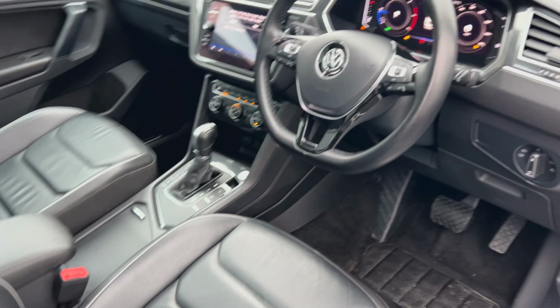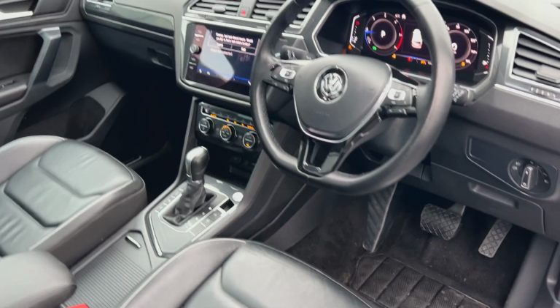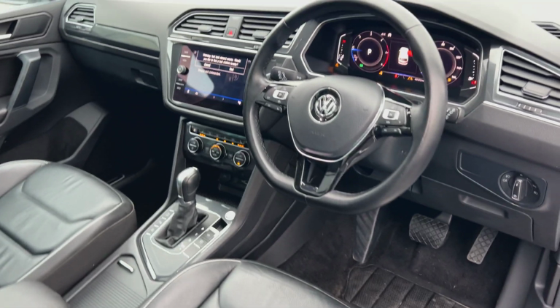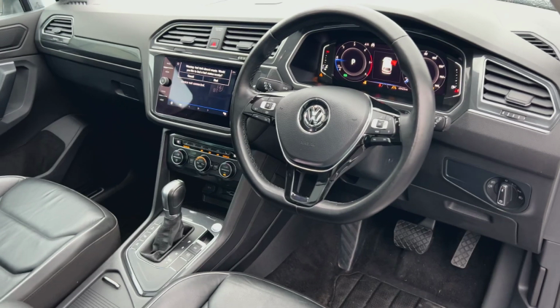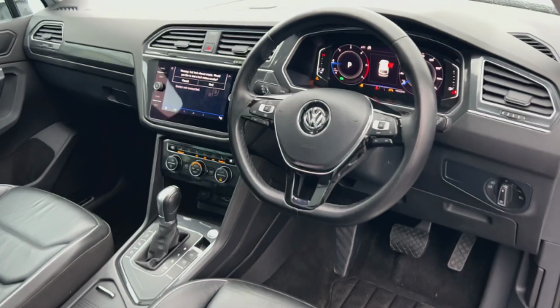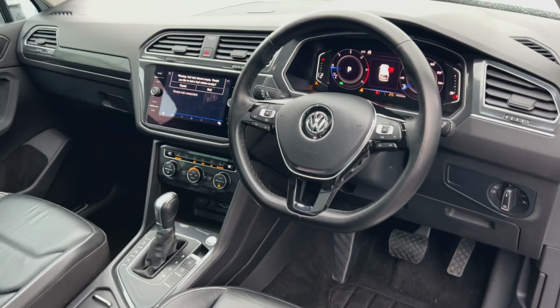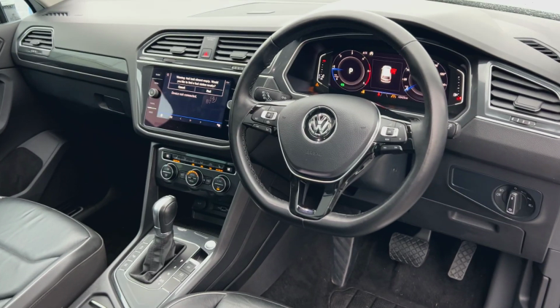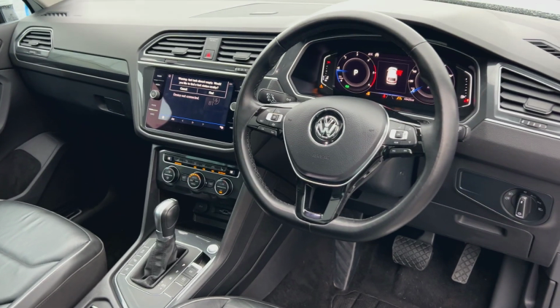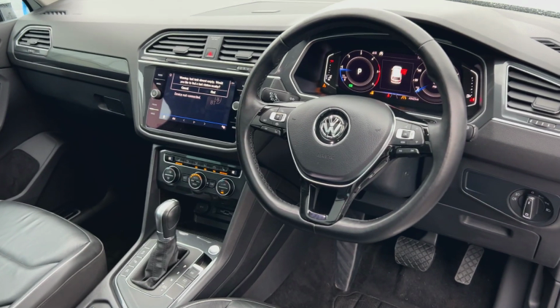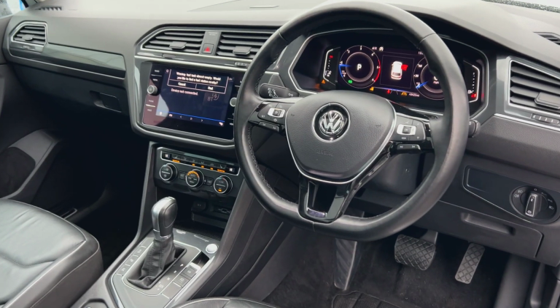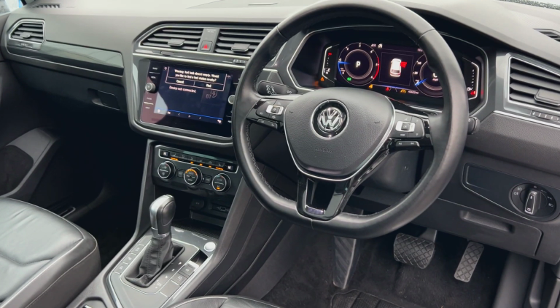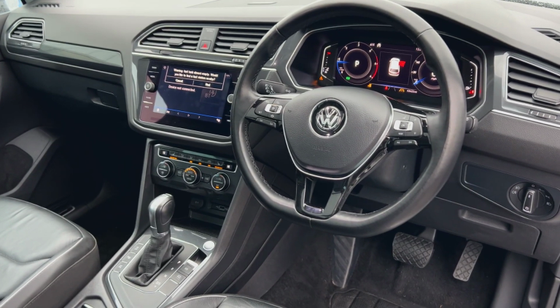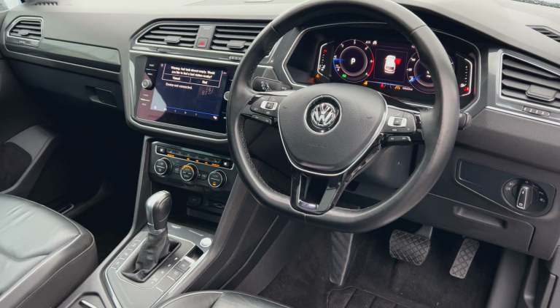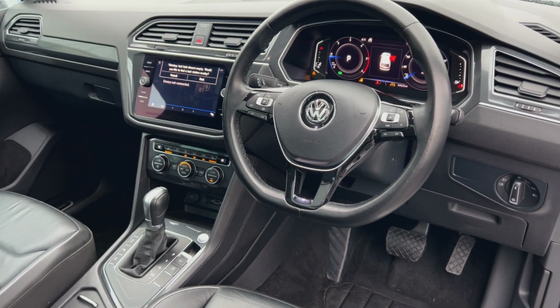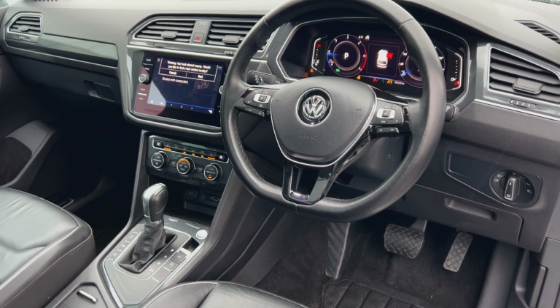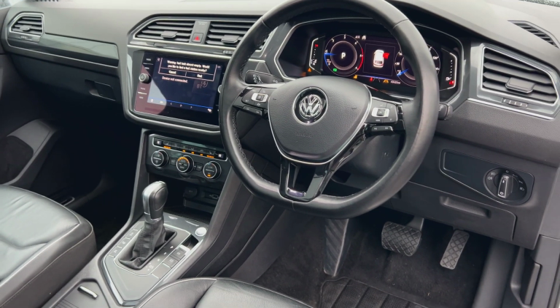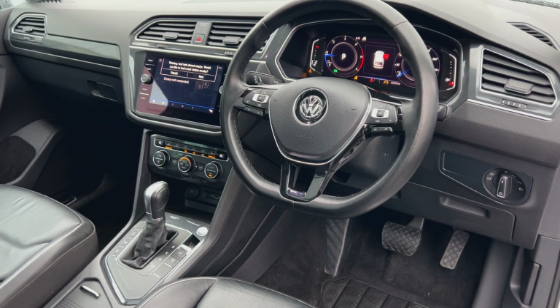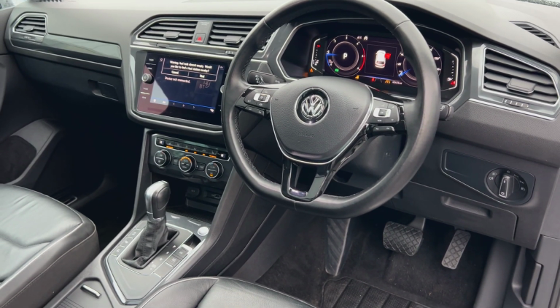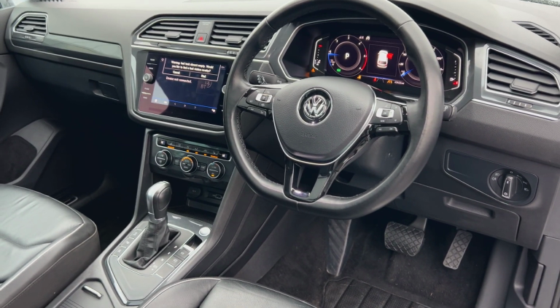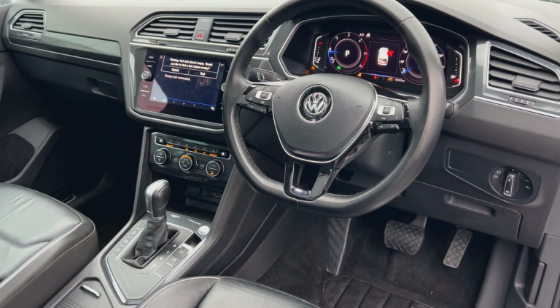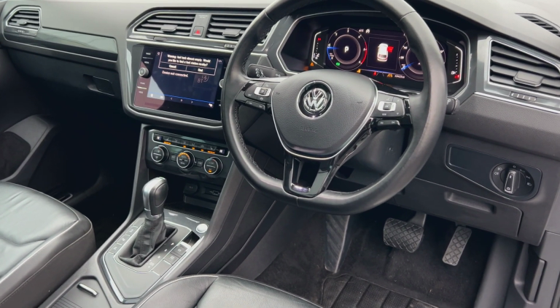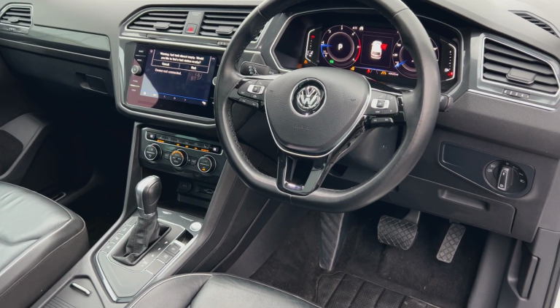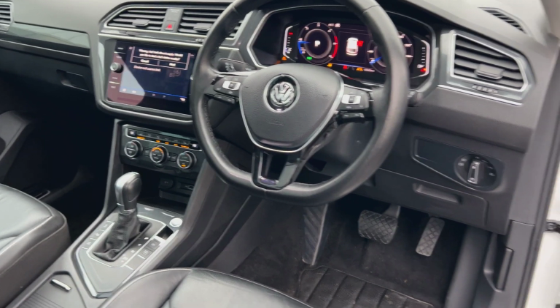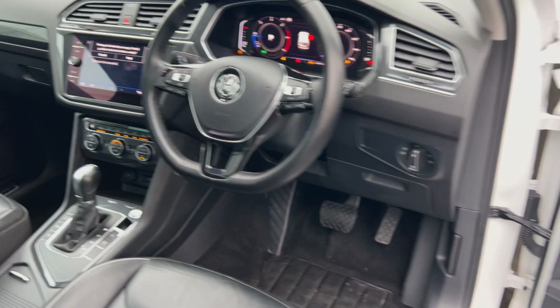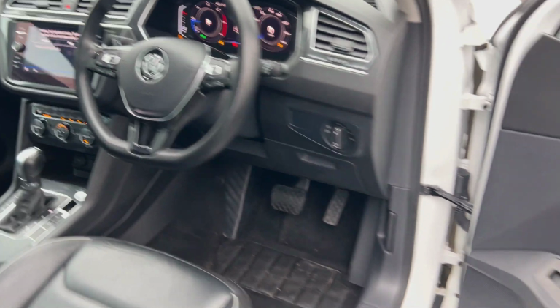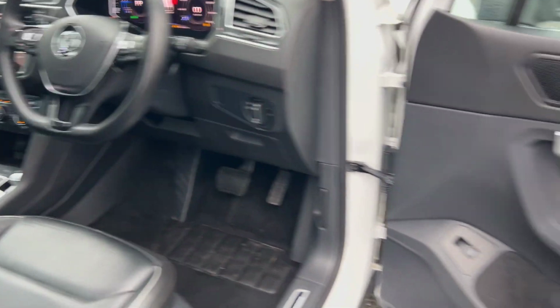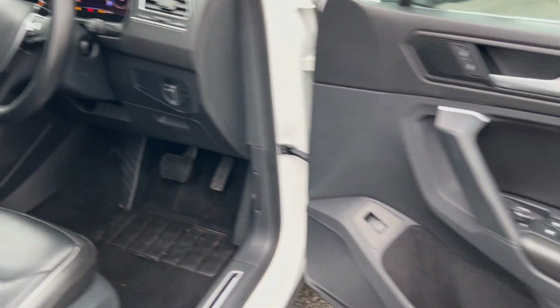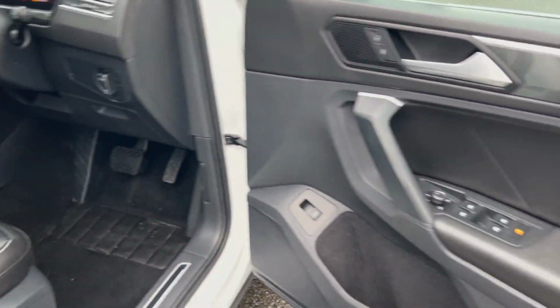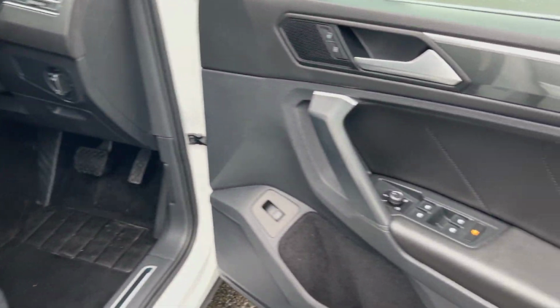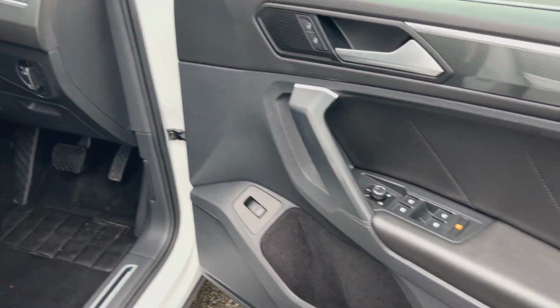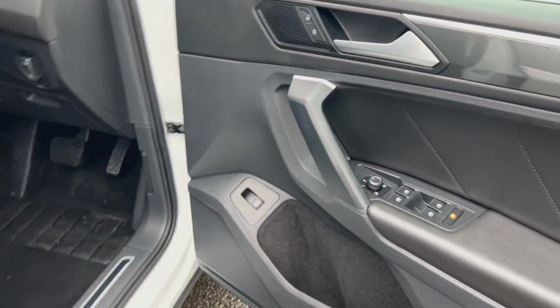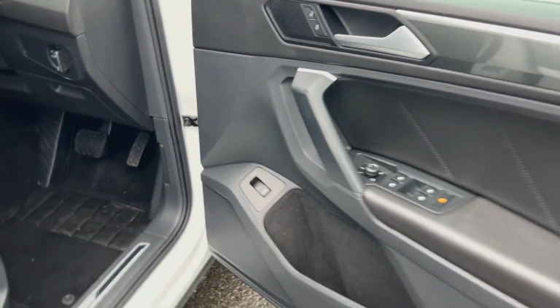Looking inside then, virtual cockpit, nice big screen on this one, heated seats. We'll go through to all that in just a moment.